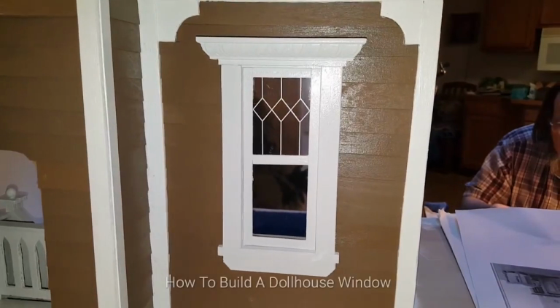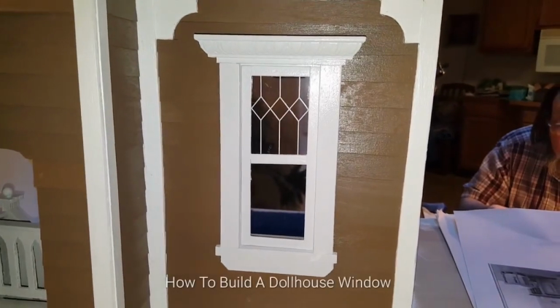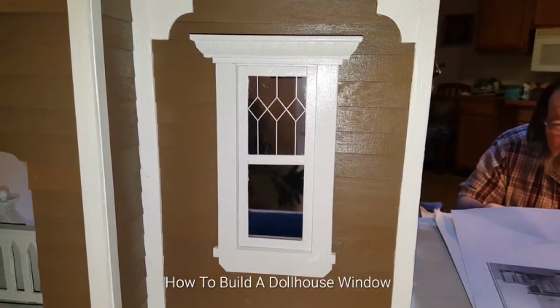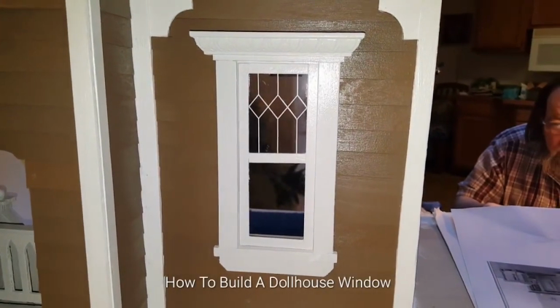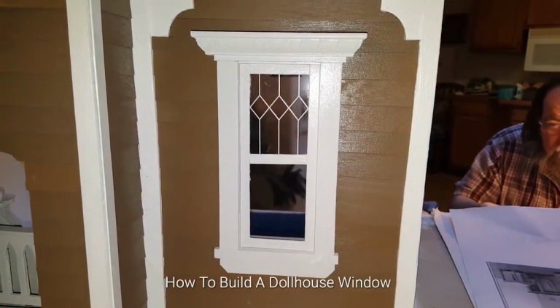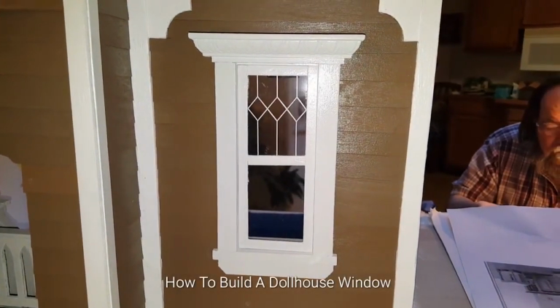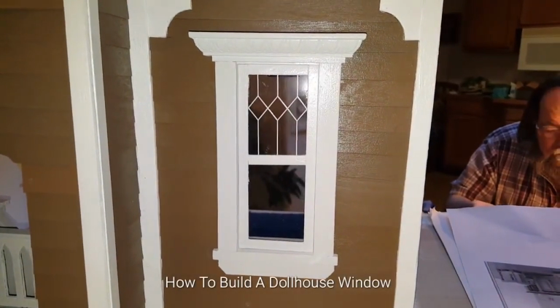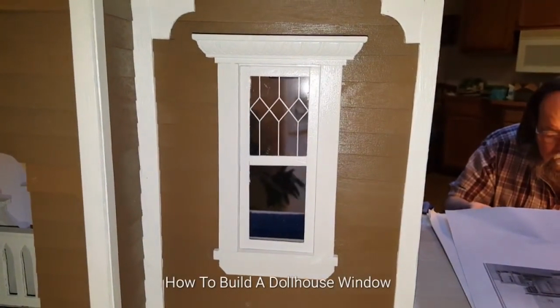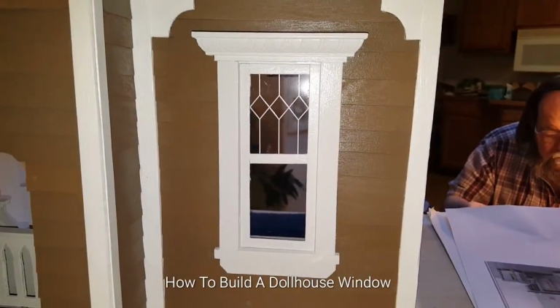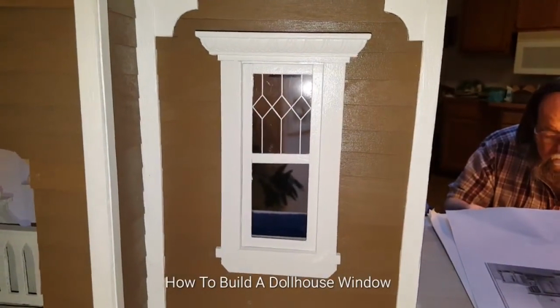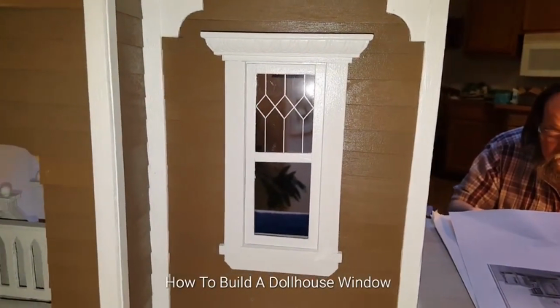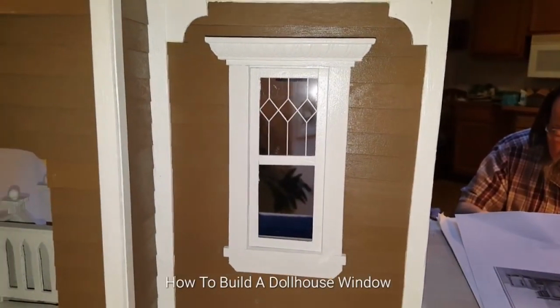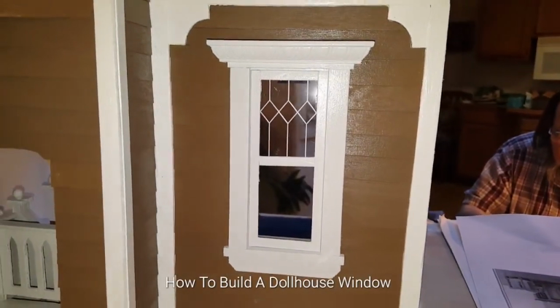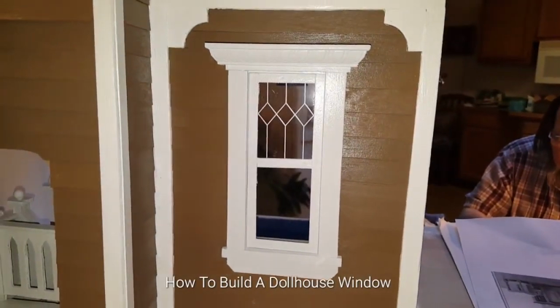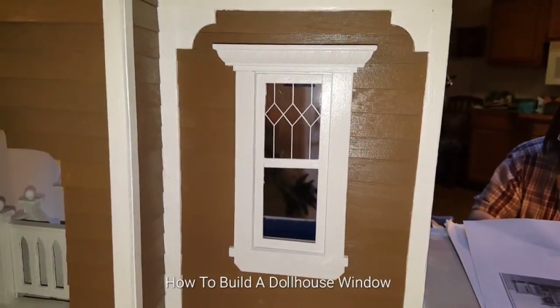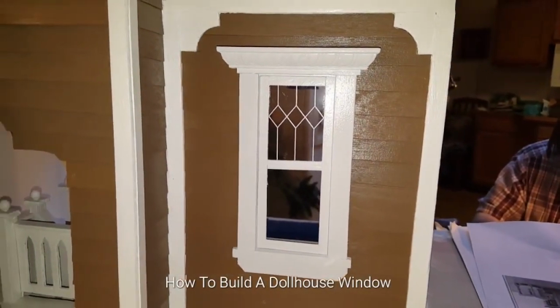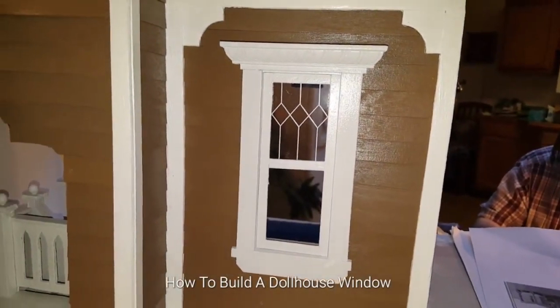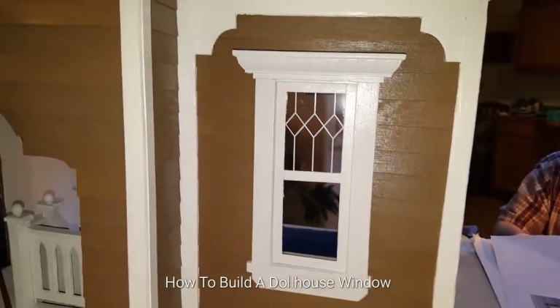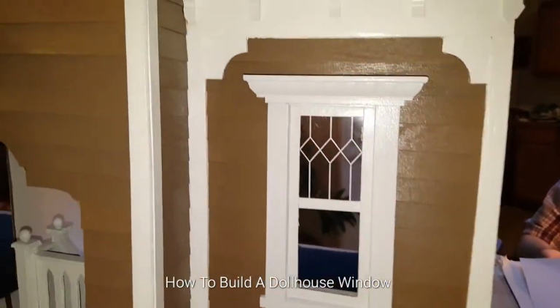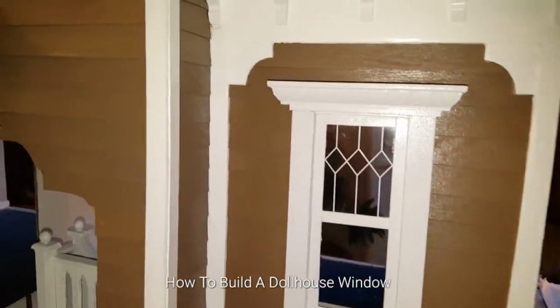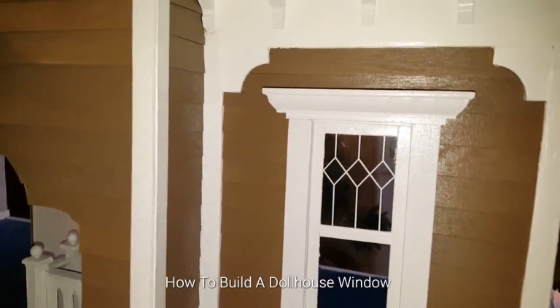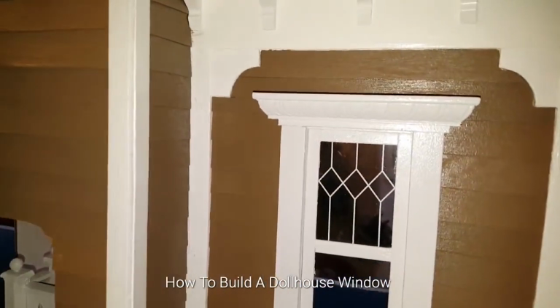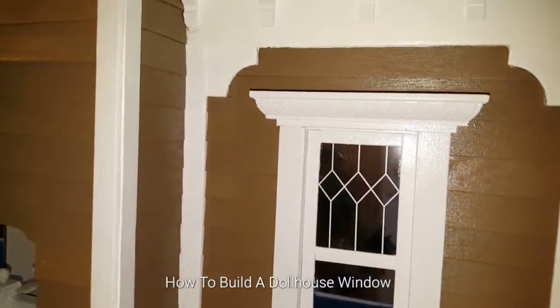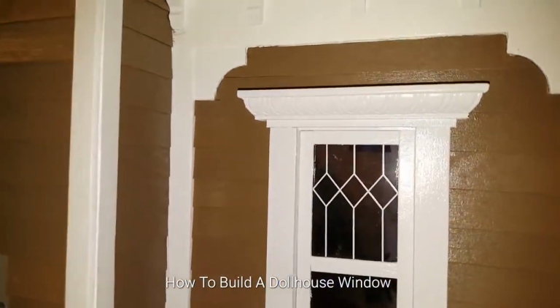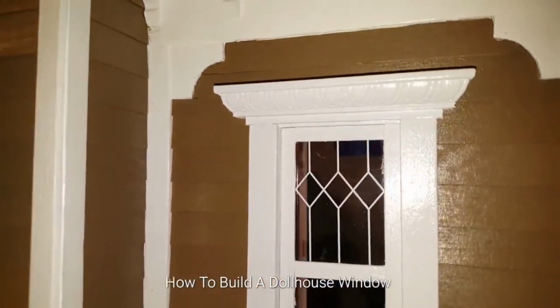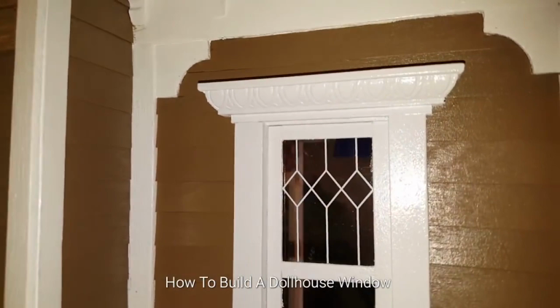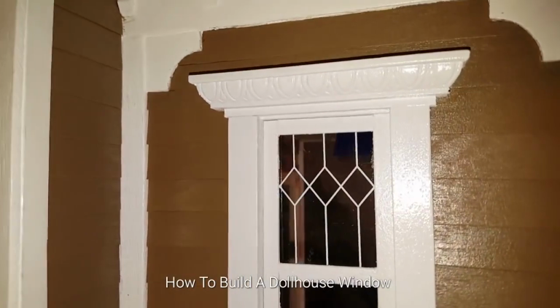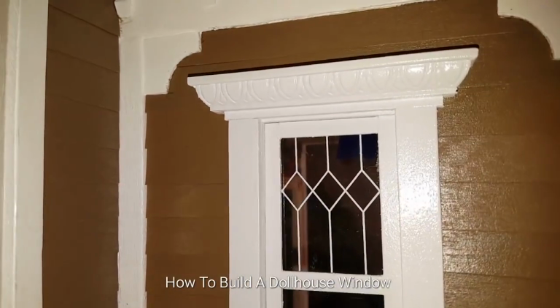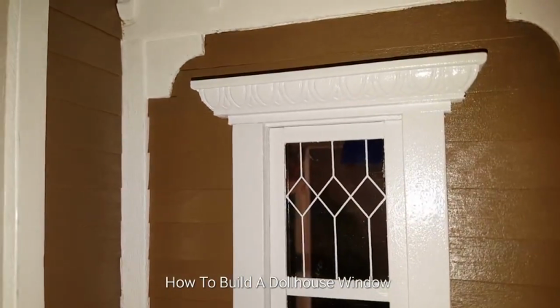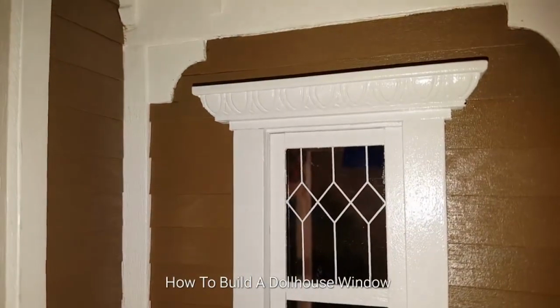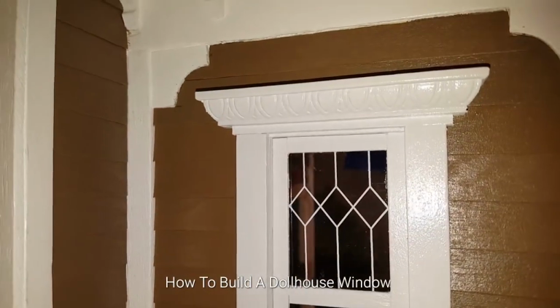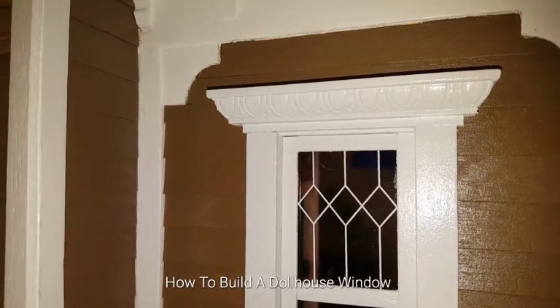Hi guys, welcome back. Today we're going to show you how you can make your very own window with a decorative top.